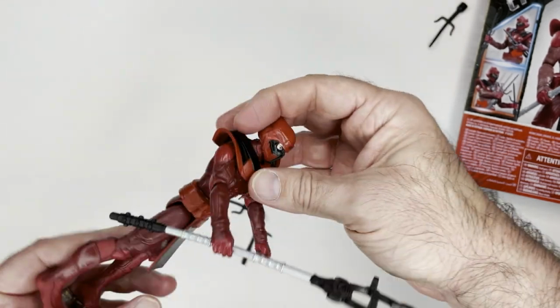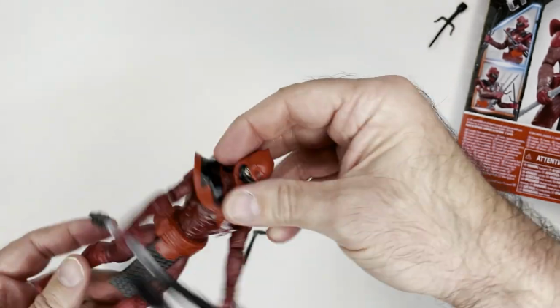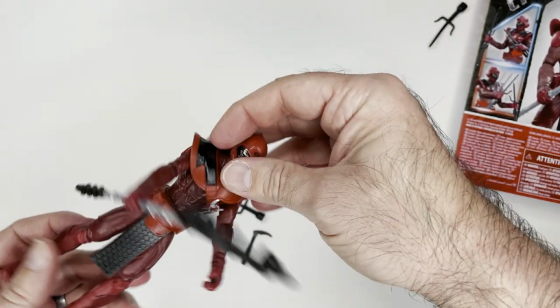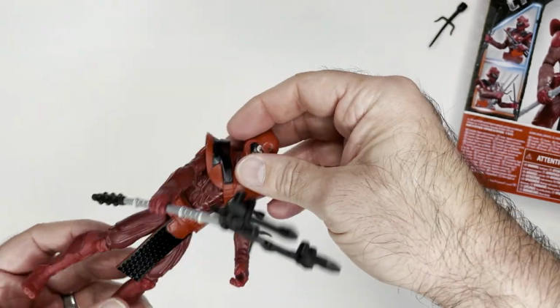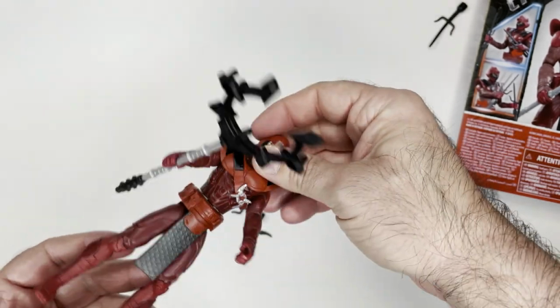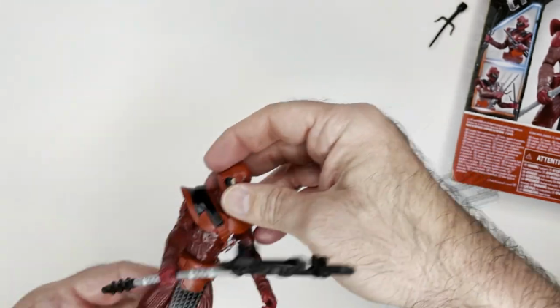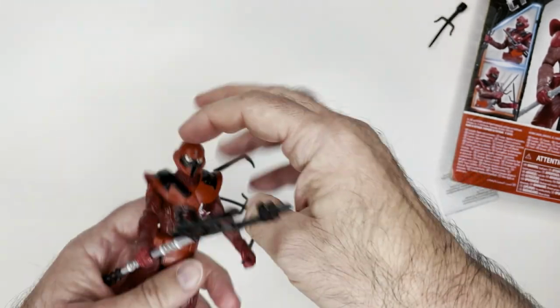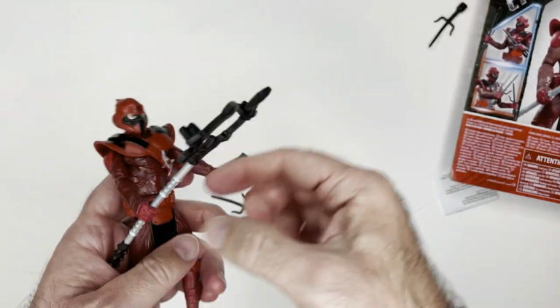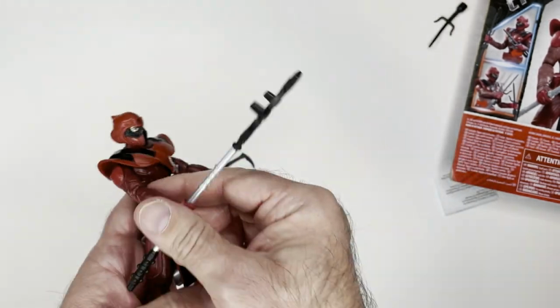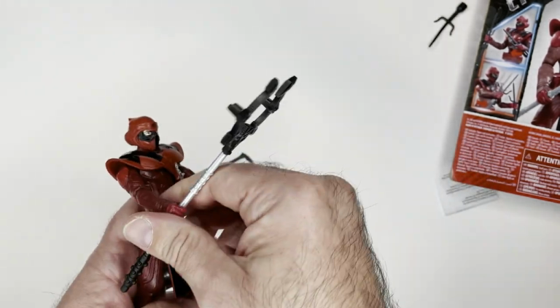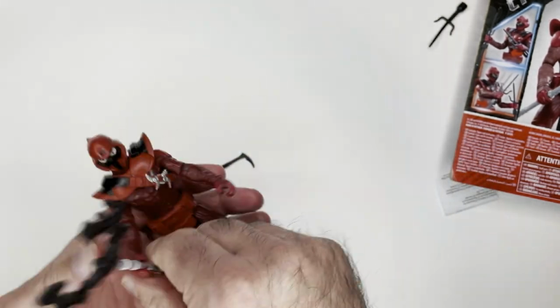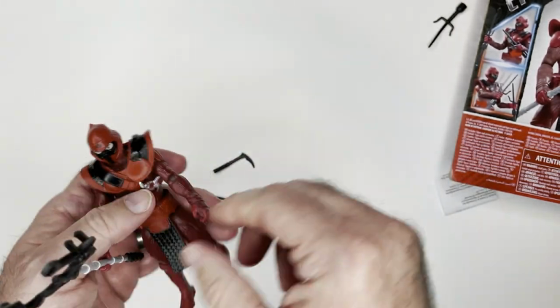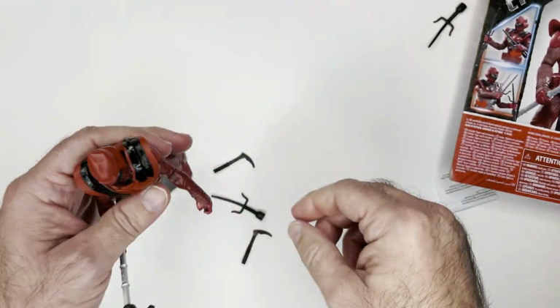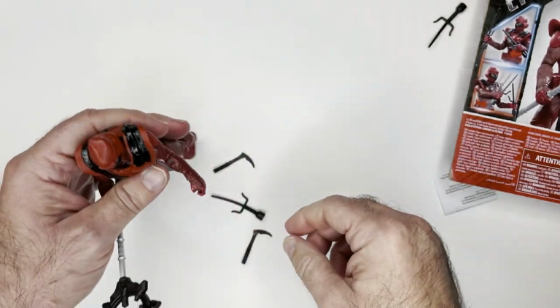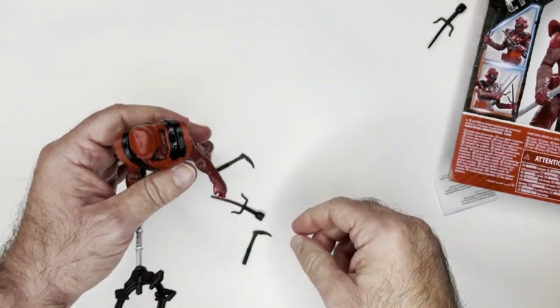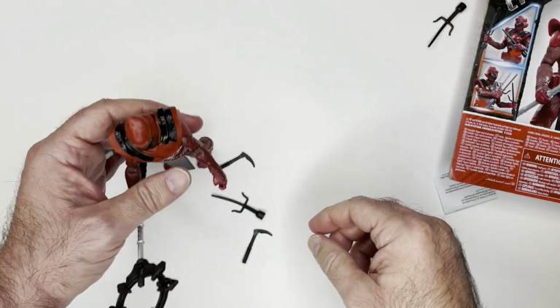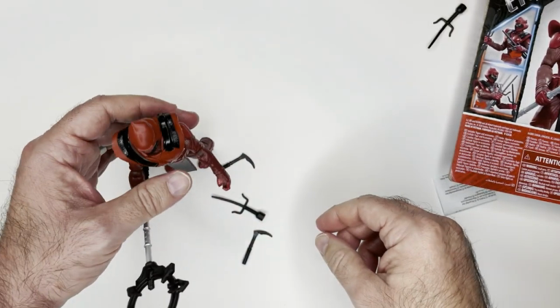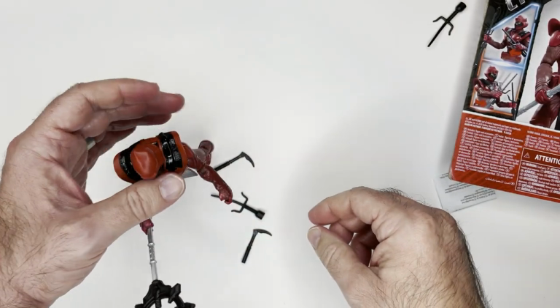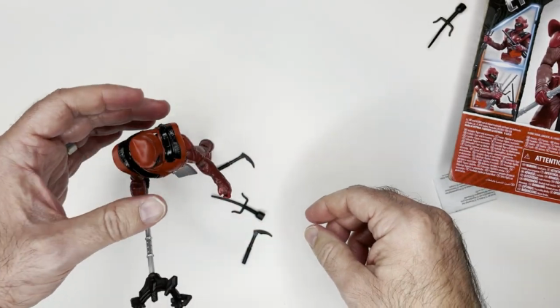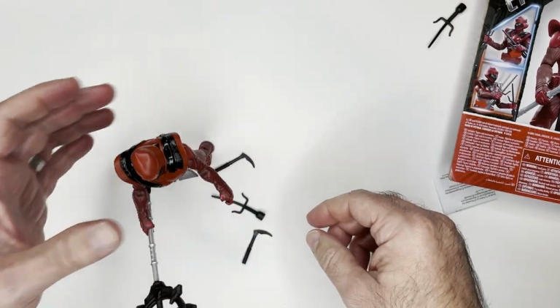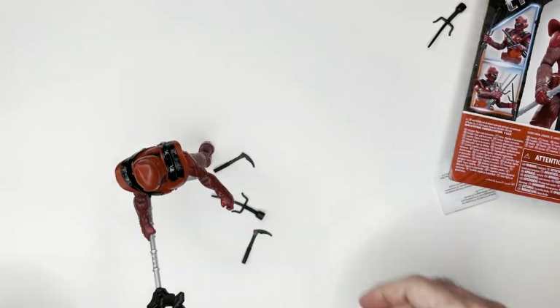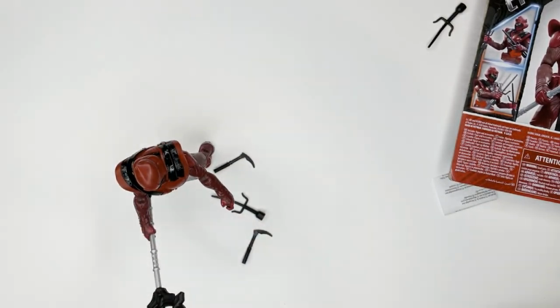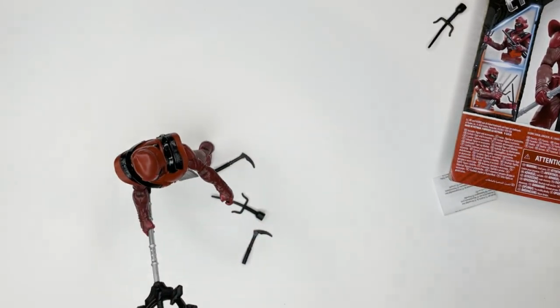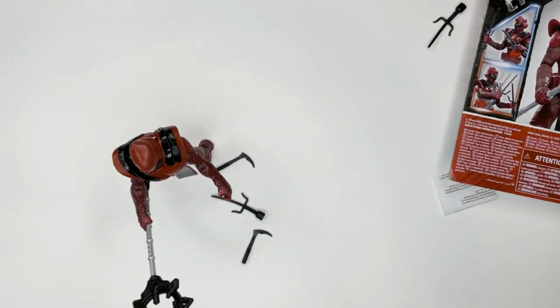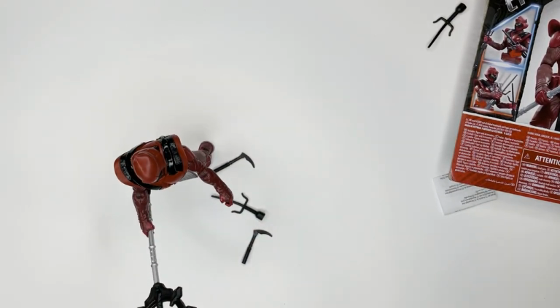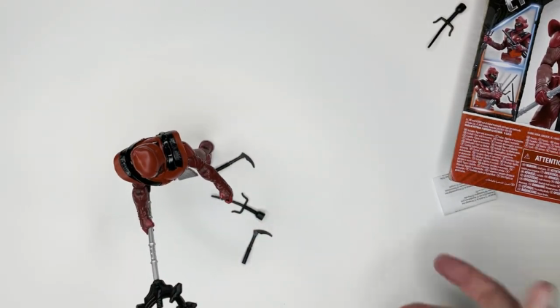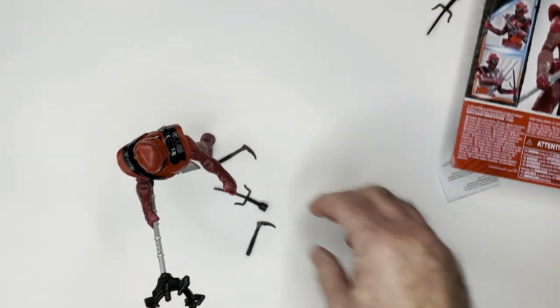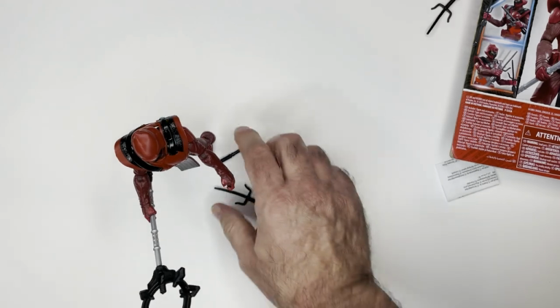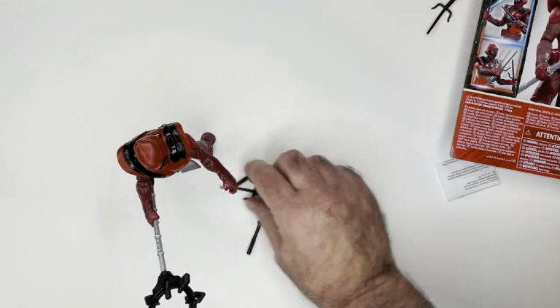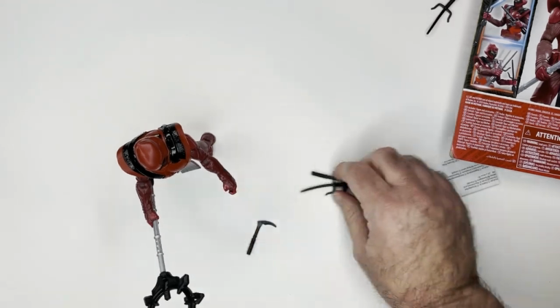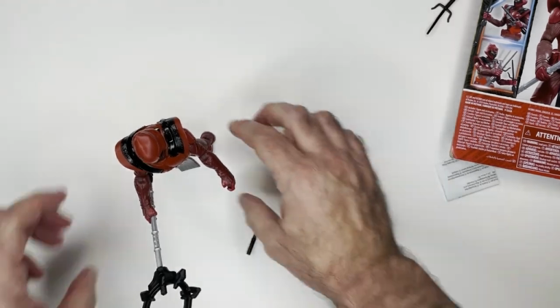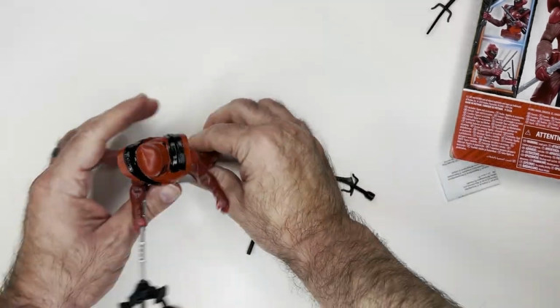It works! All right, how does he stand? Yeah, look at that — first try.